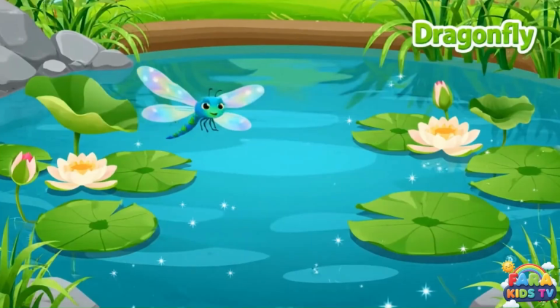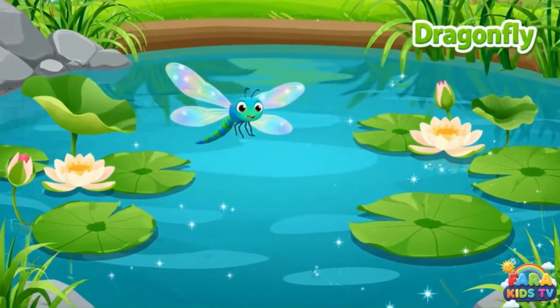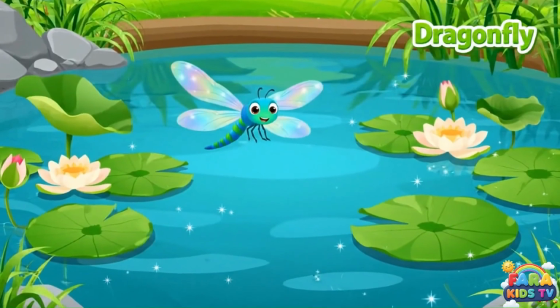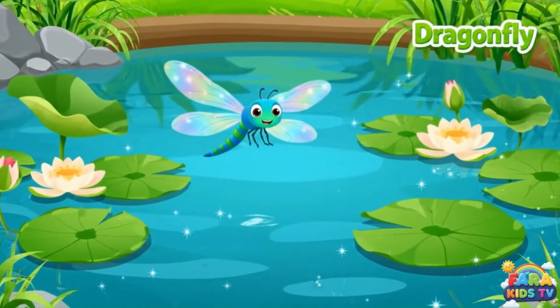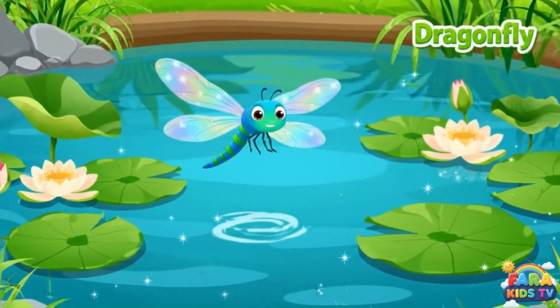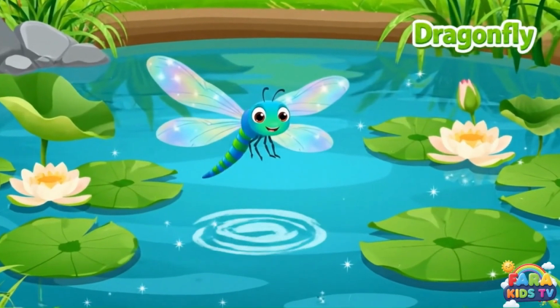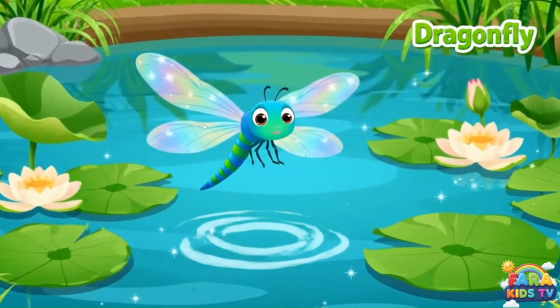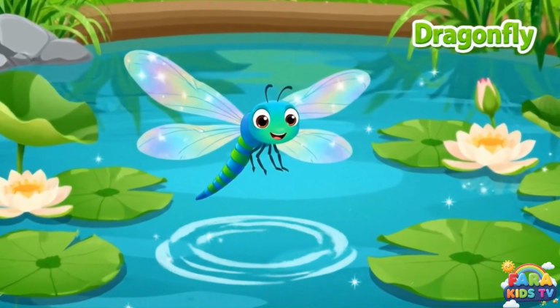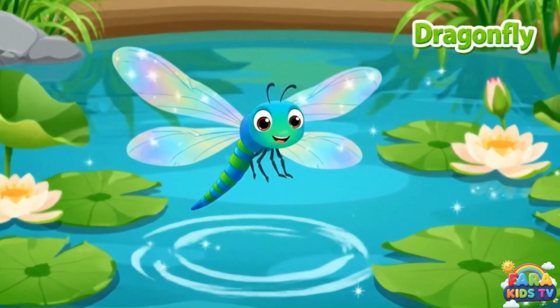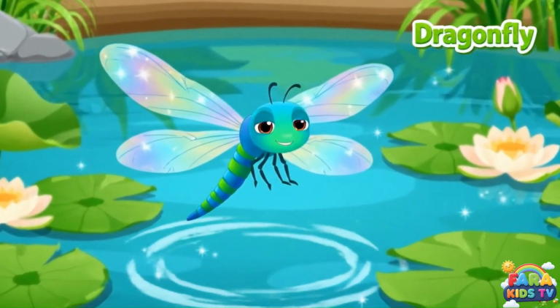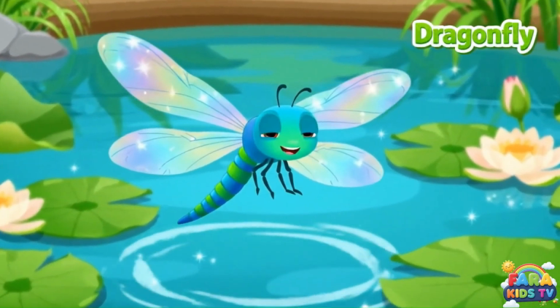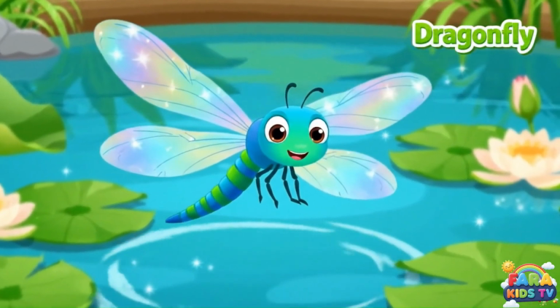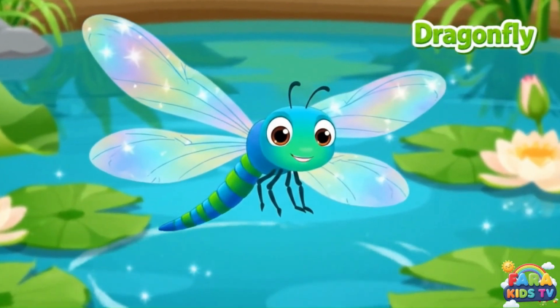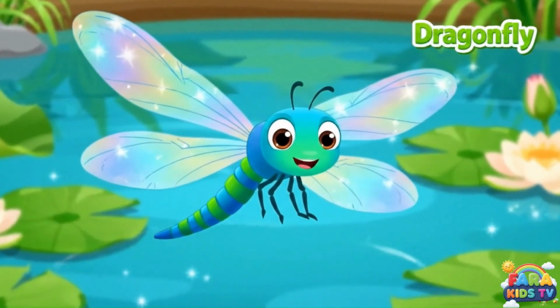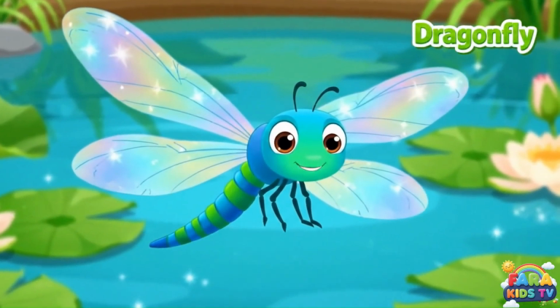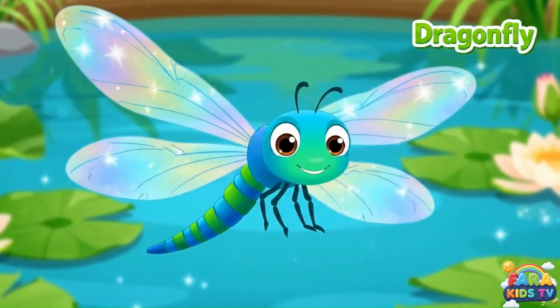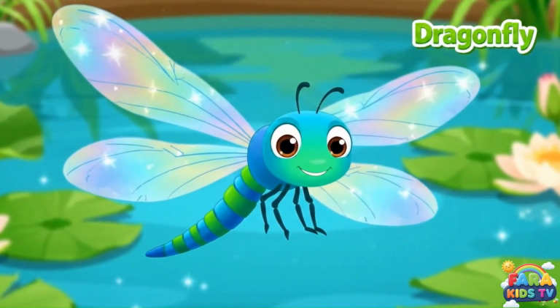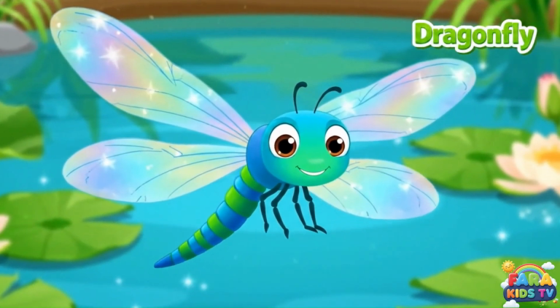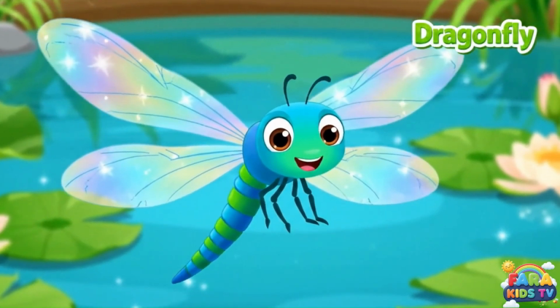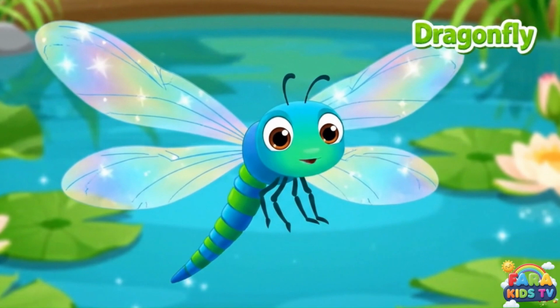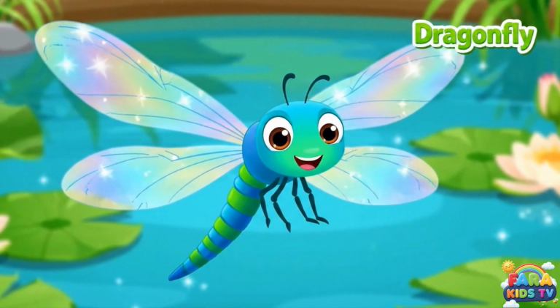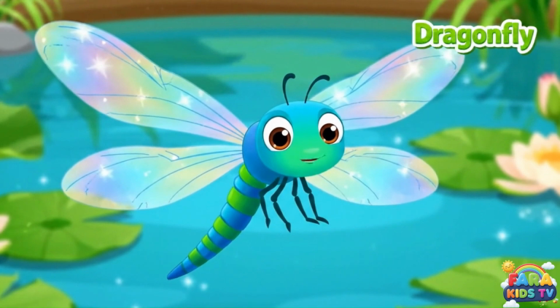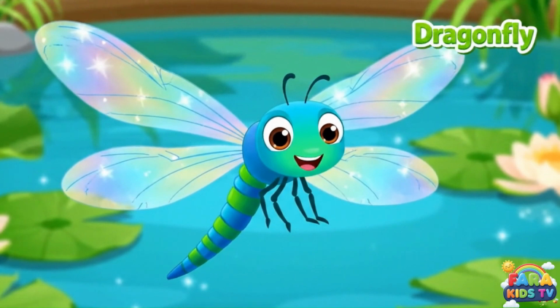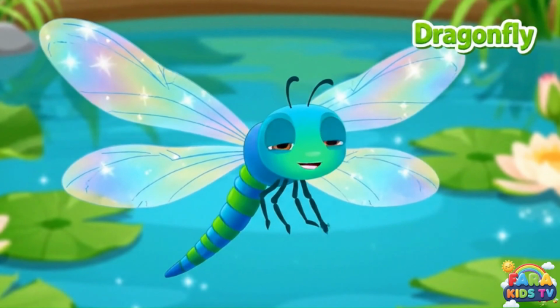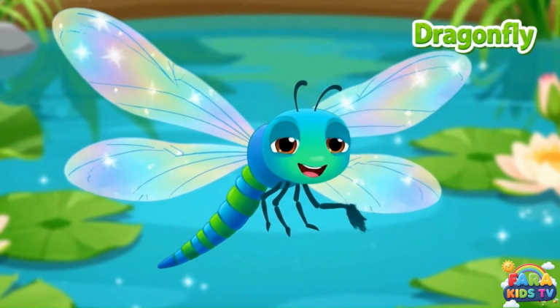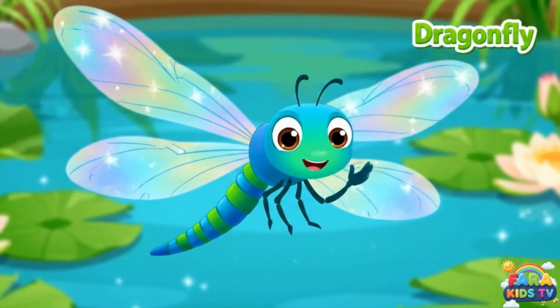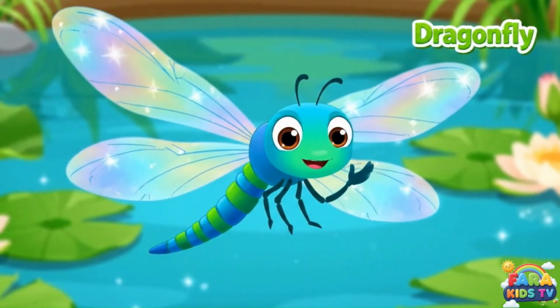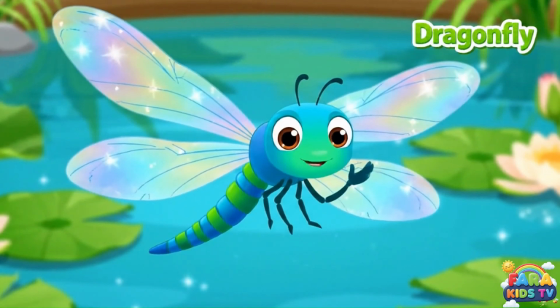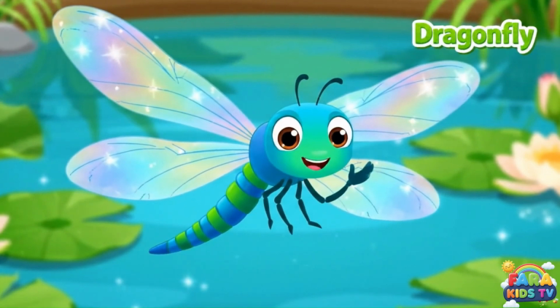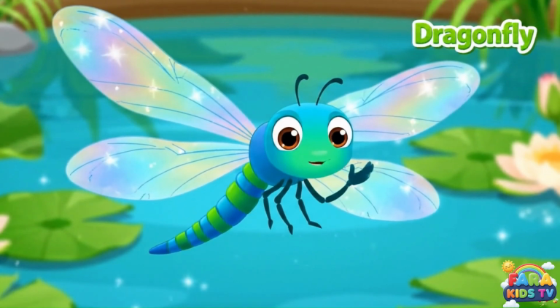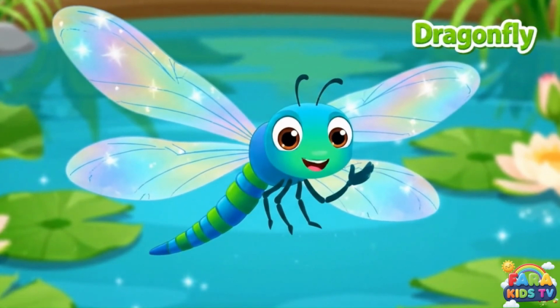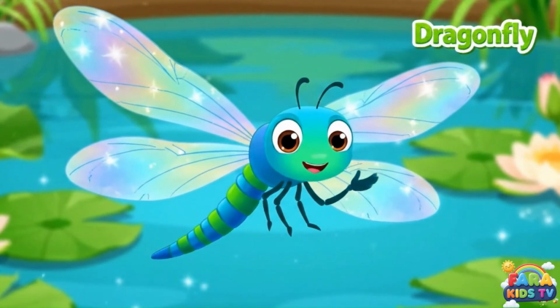Dragonflies have see-through wings that sparkle in the sun. They are great flyers and love to live near water.